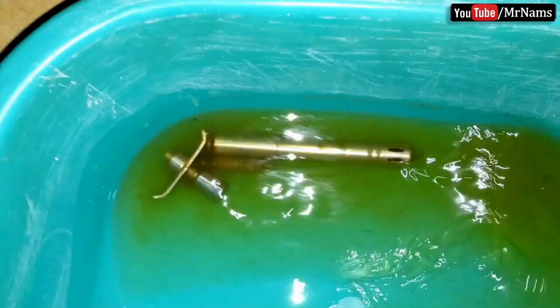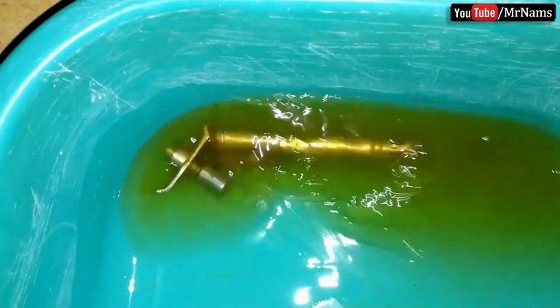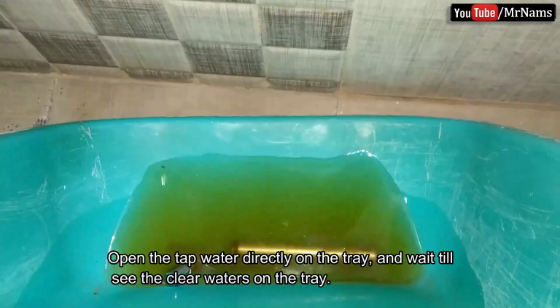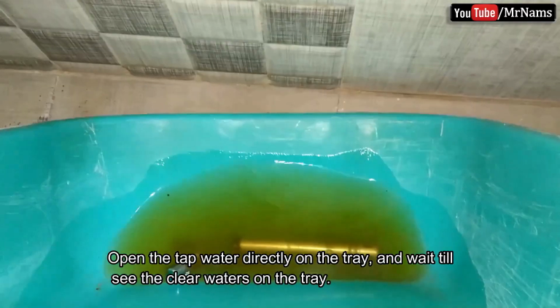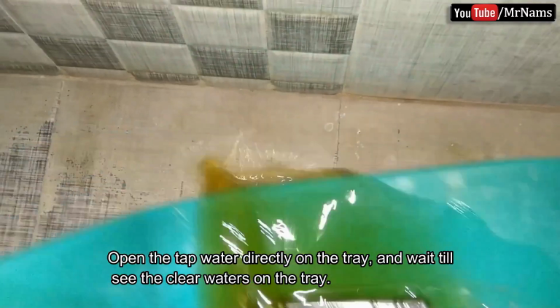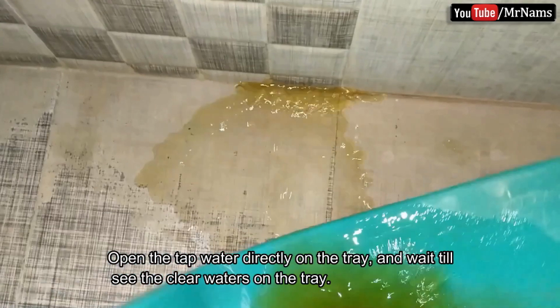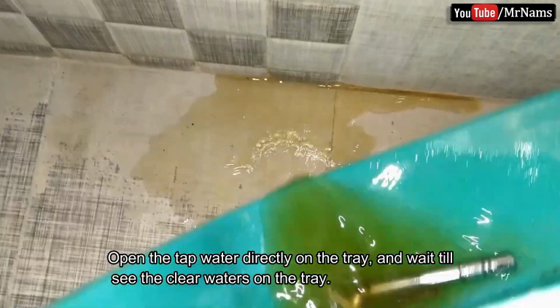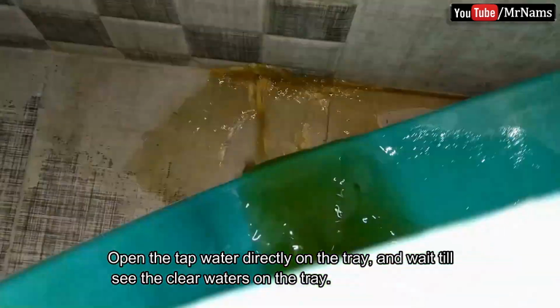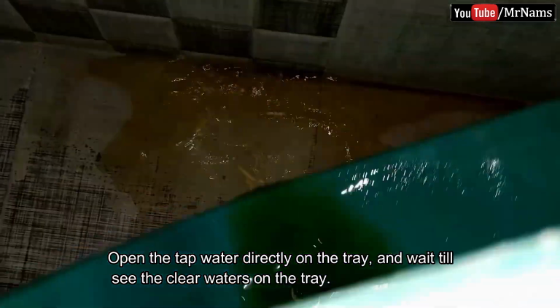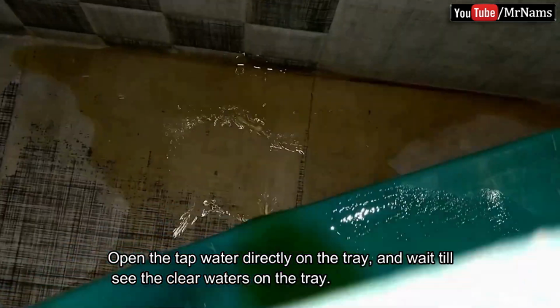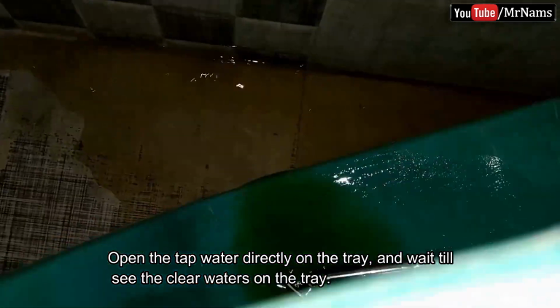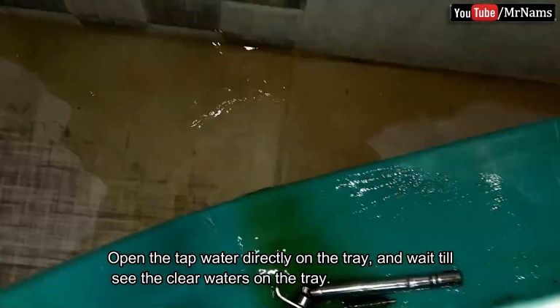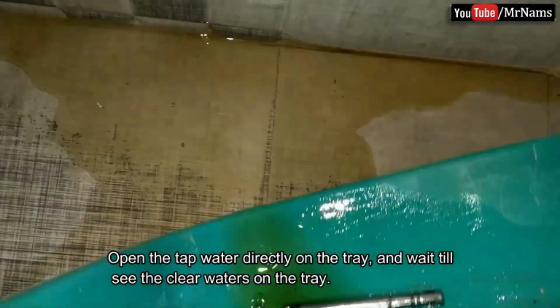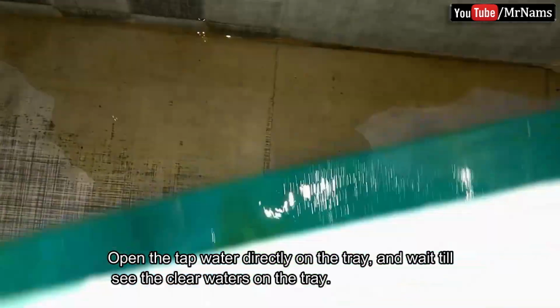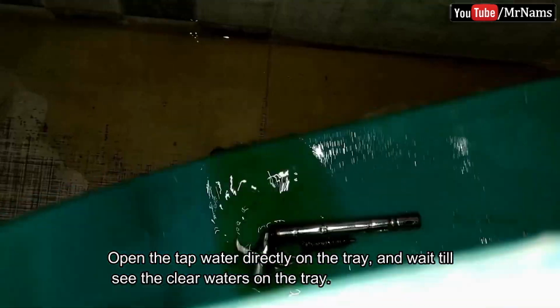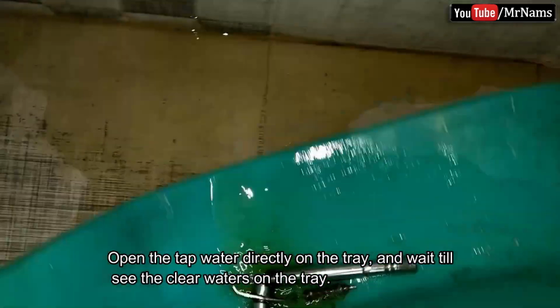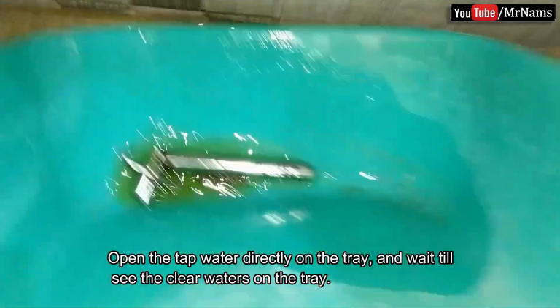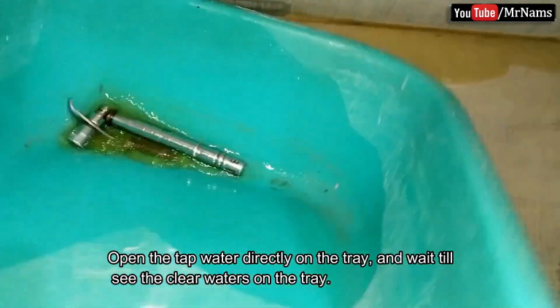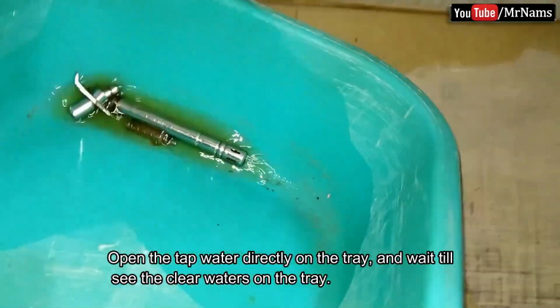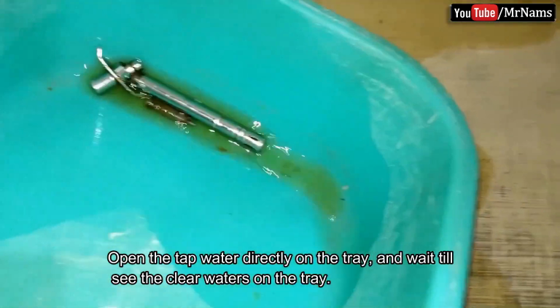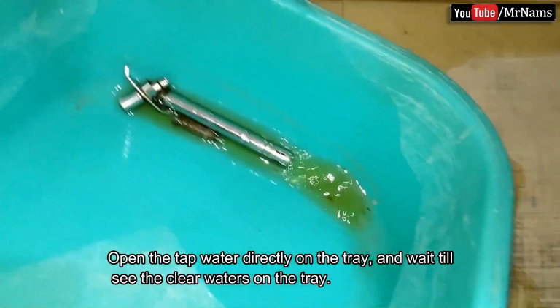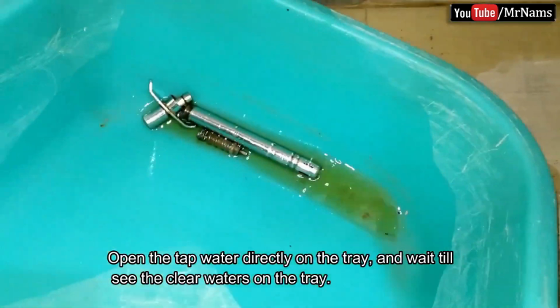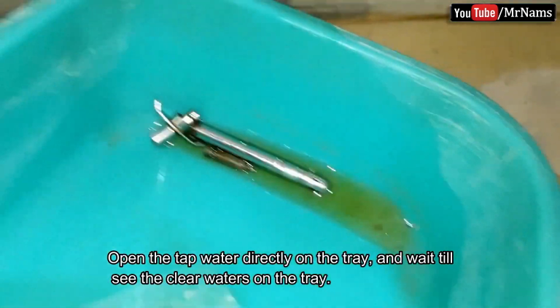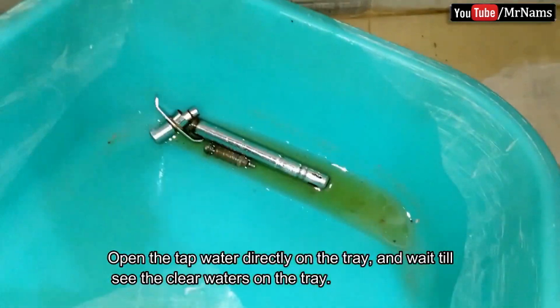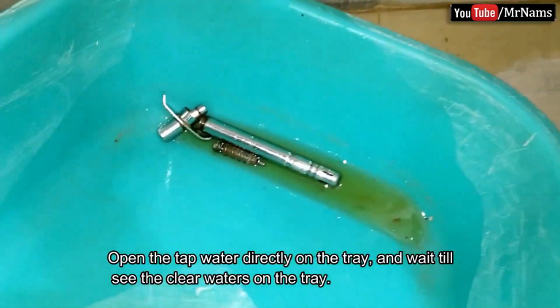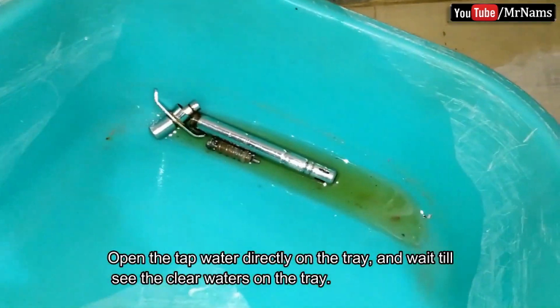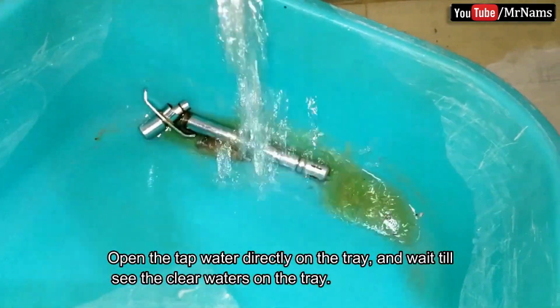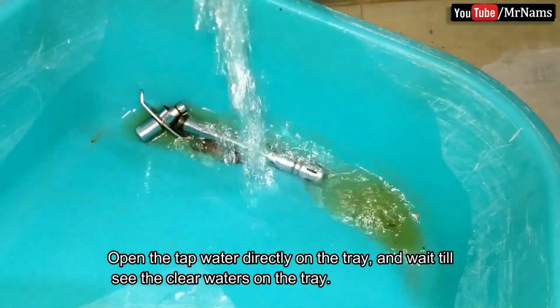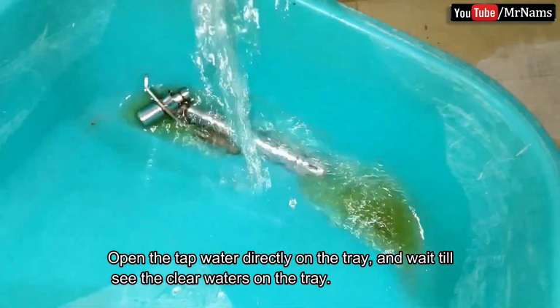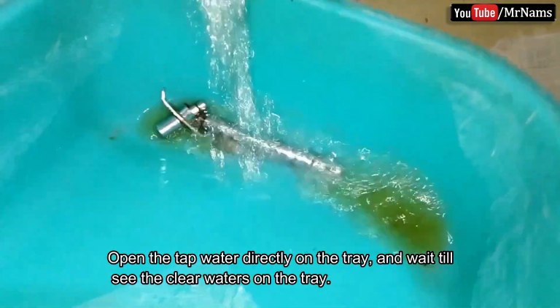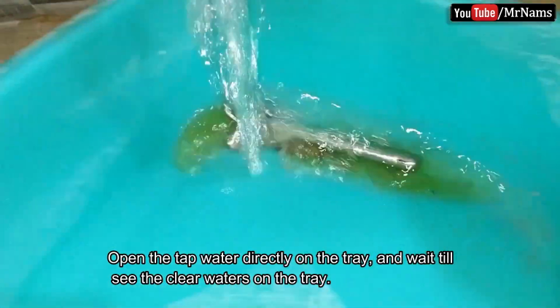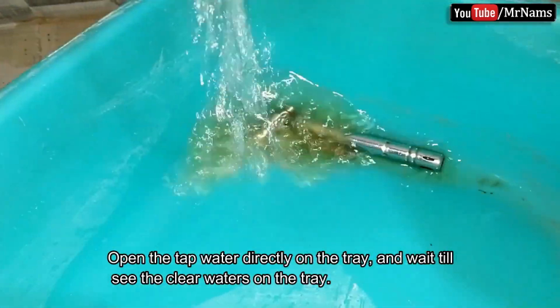Open the tap water directly on the tray and wait until you see clear water in the tray.